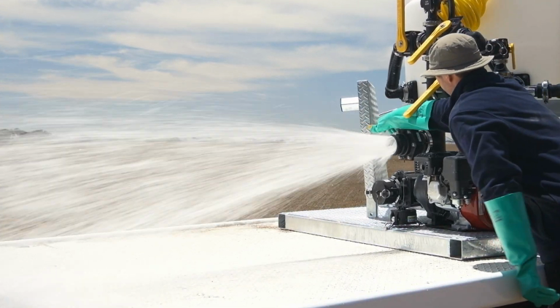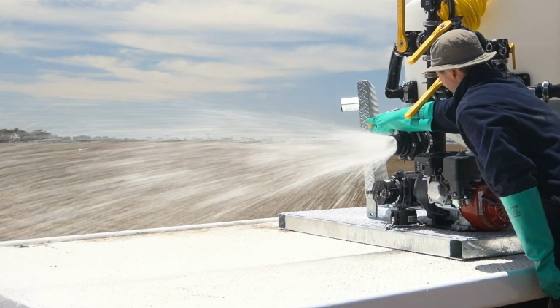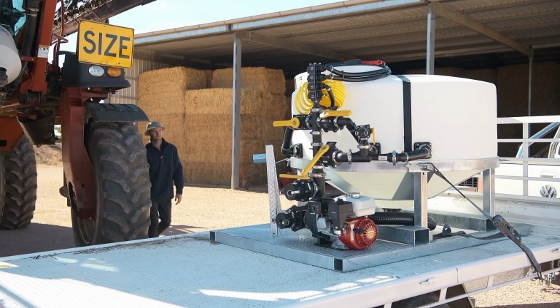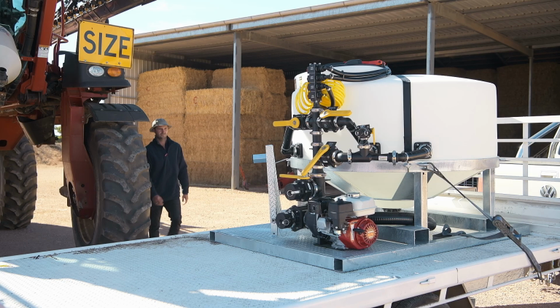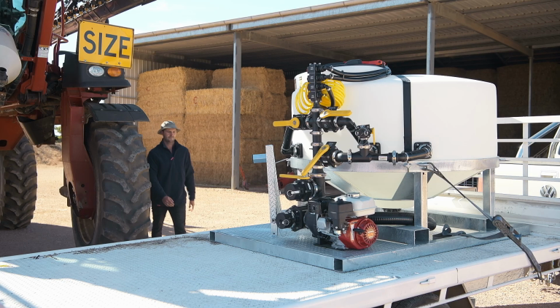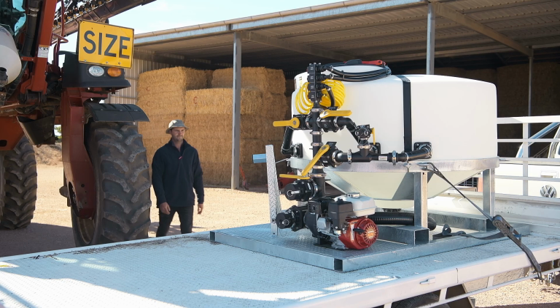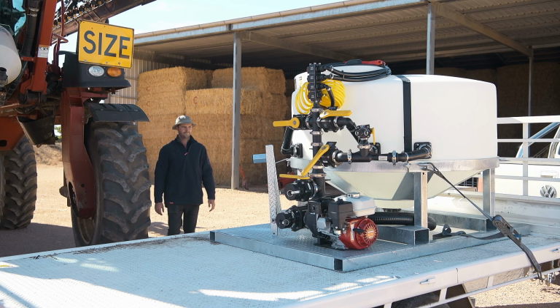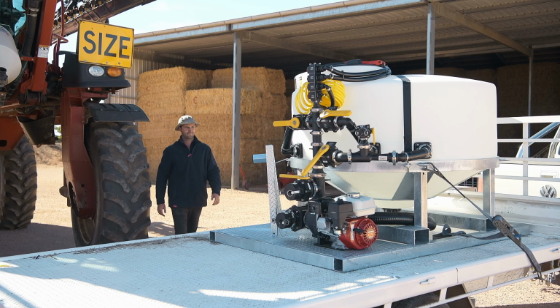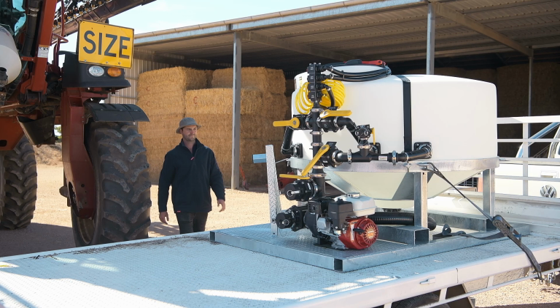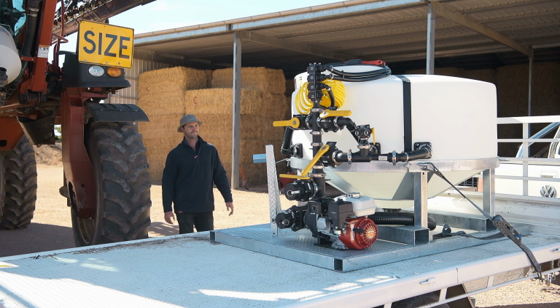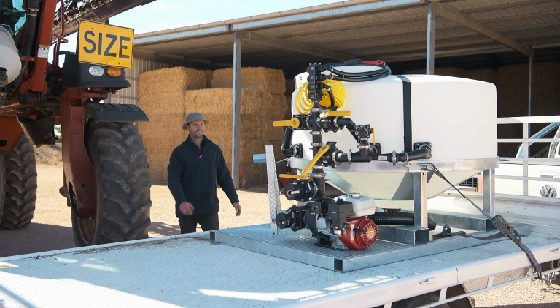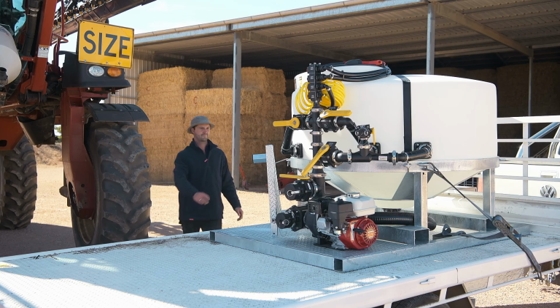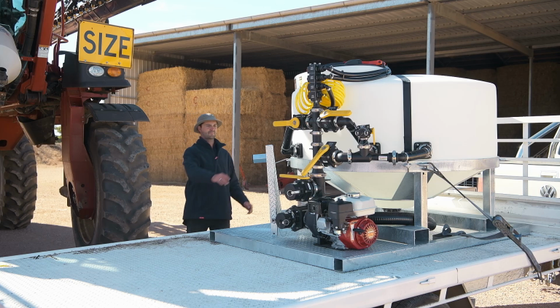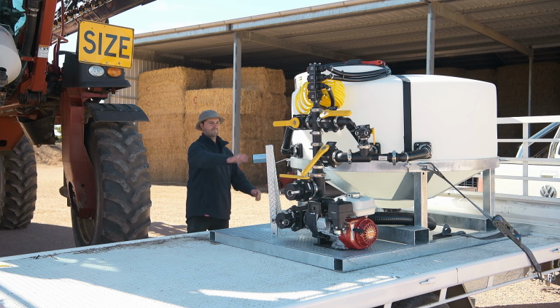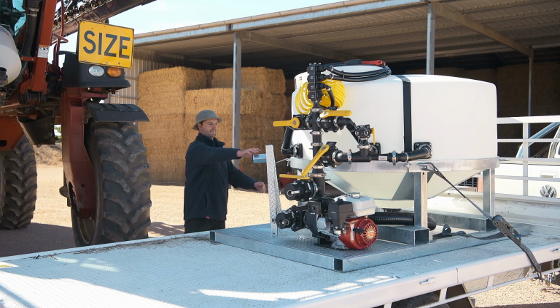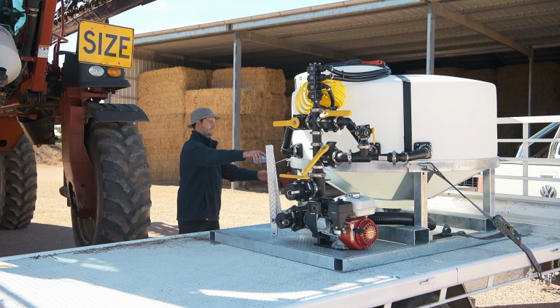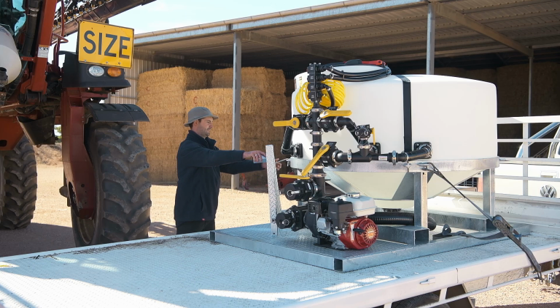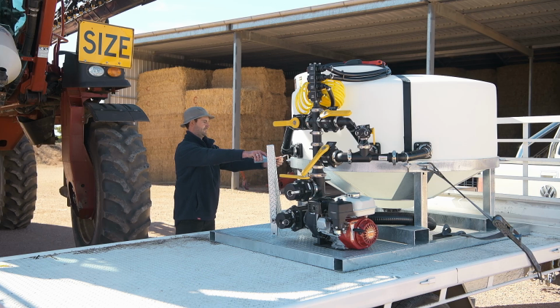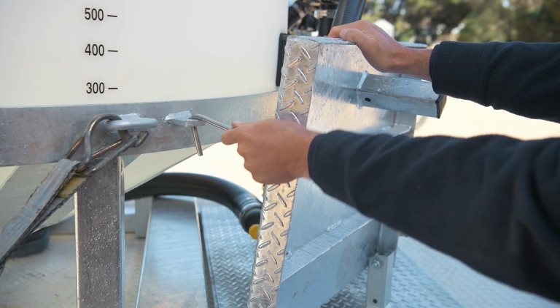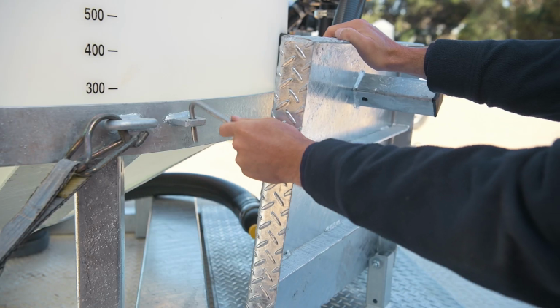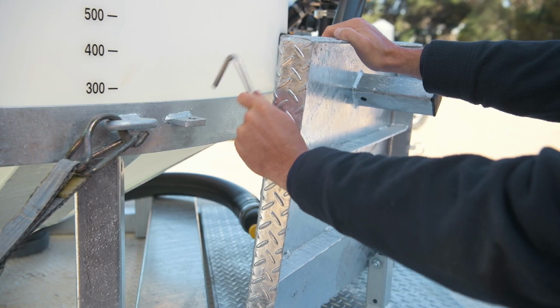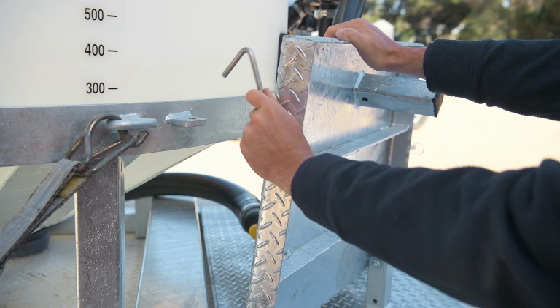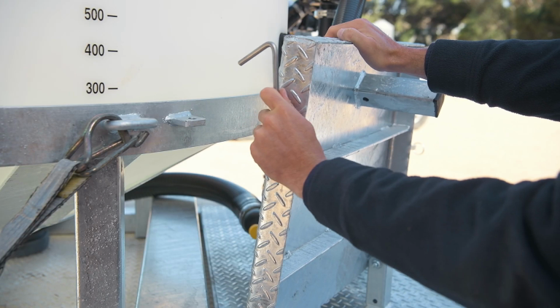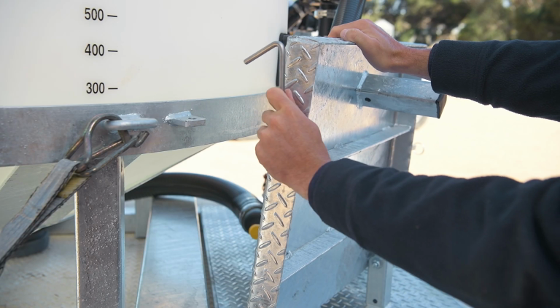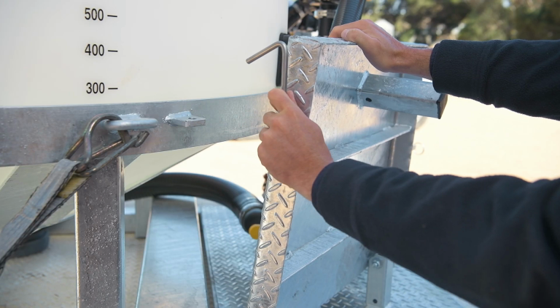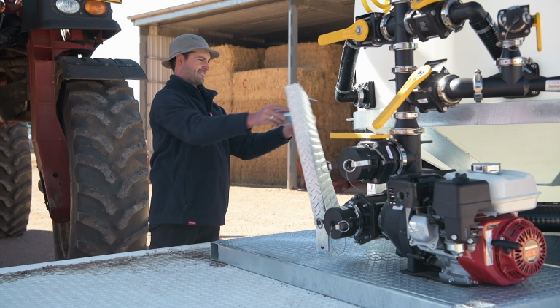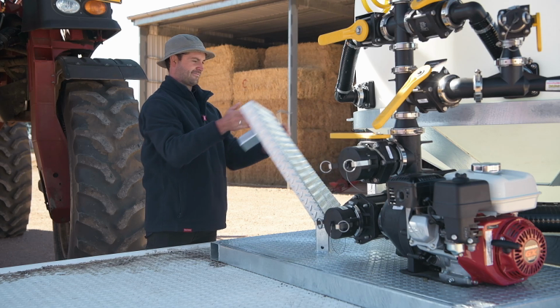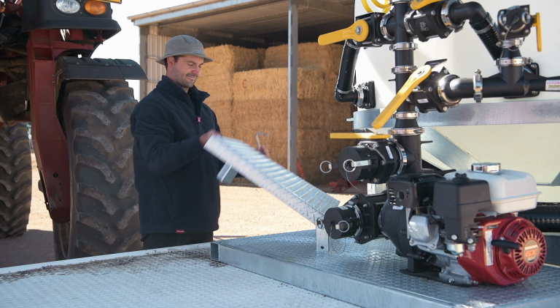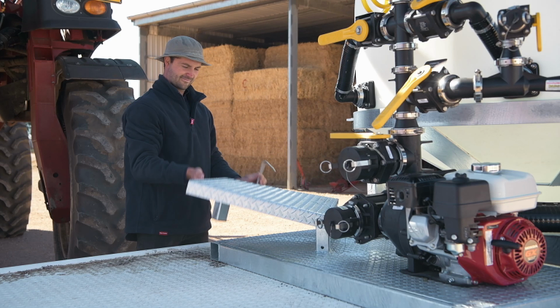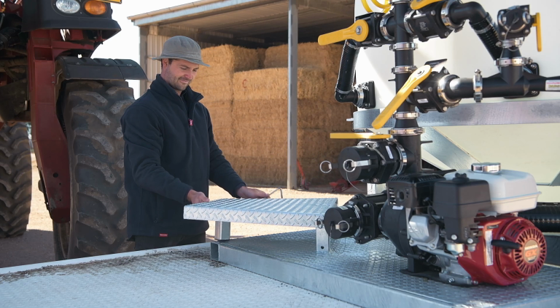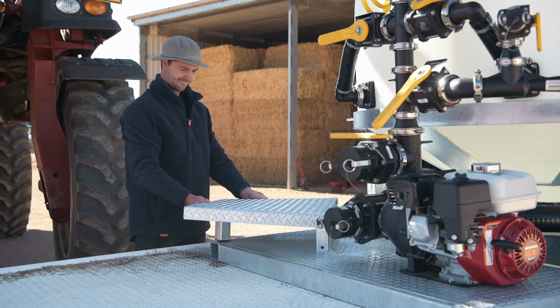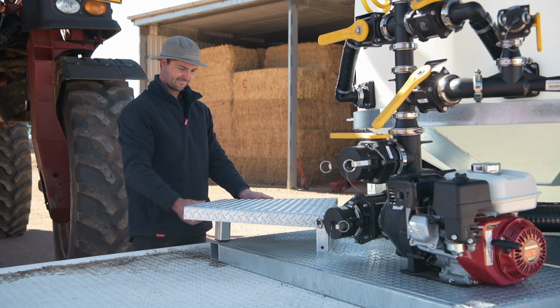Loading small amounts of chemical is safe and easy, as the Batchmaster is fitted with a unique fold-down work platform.